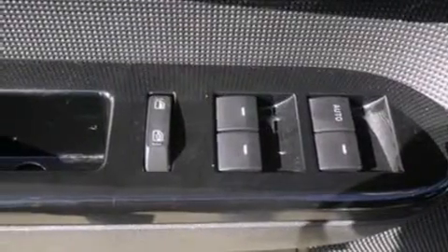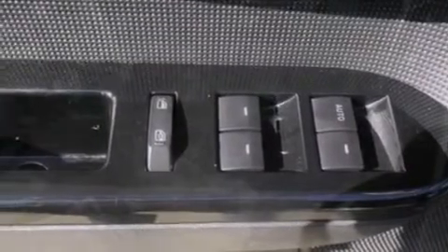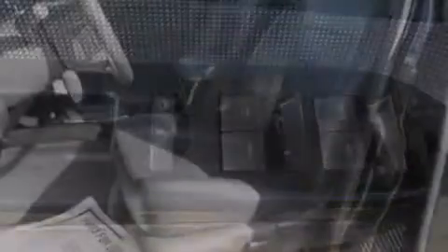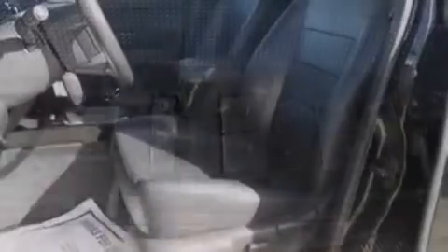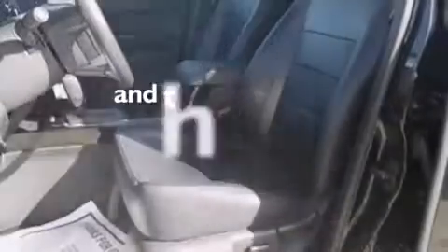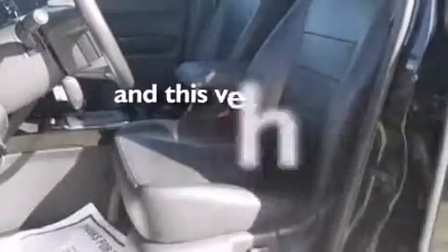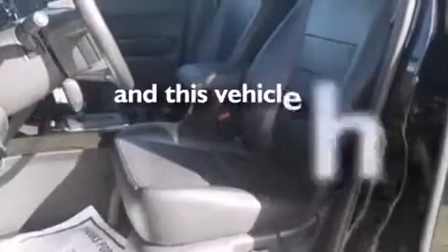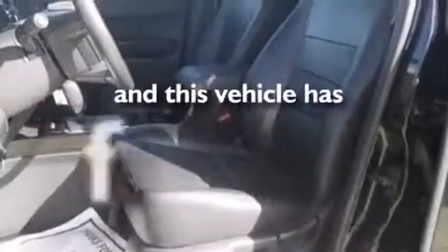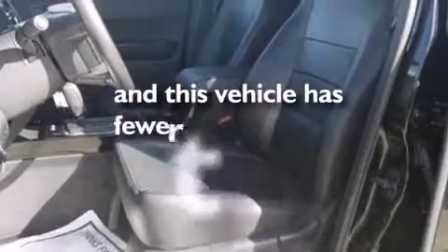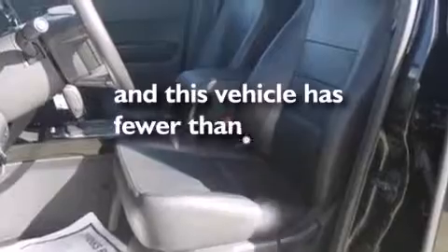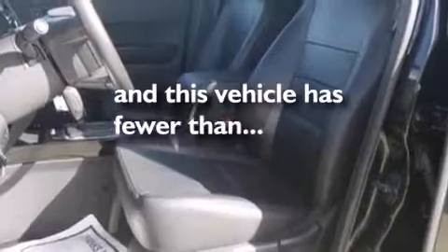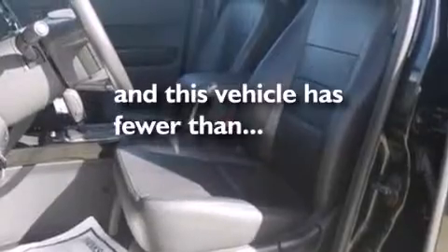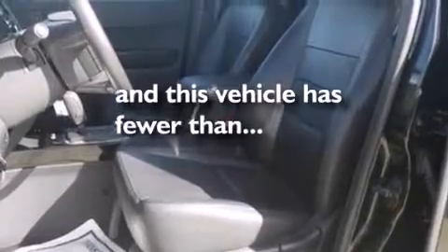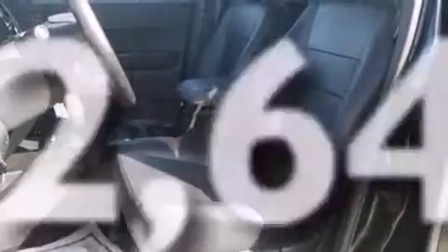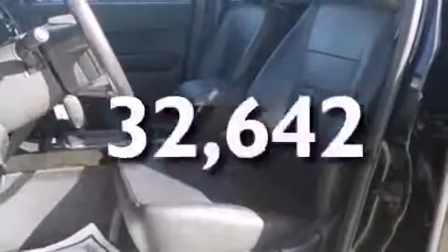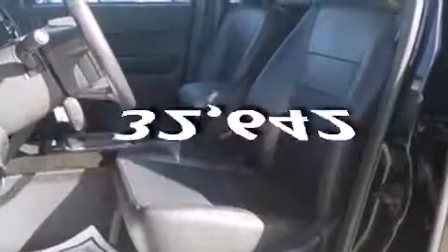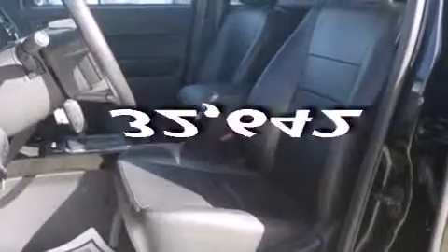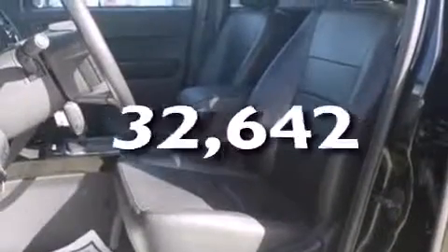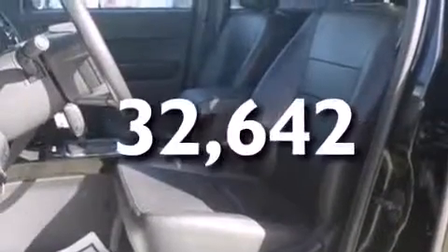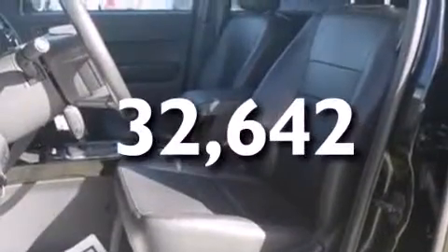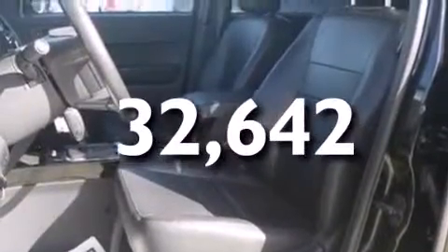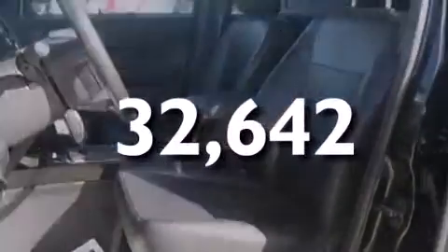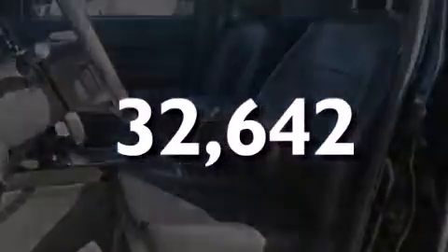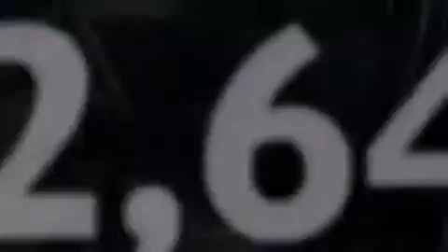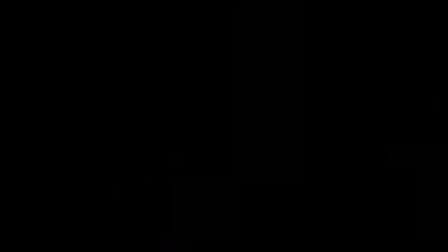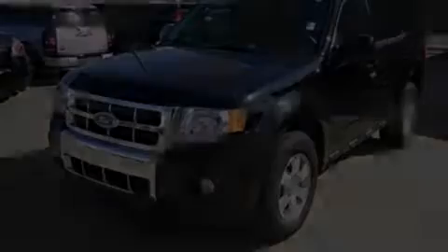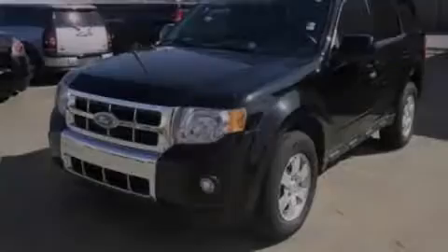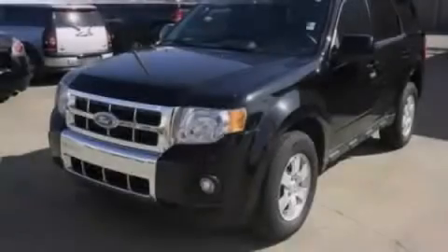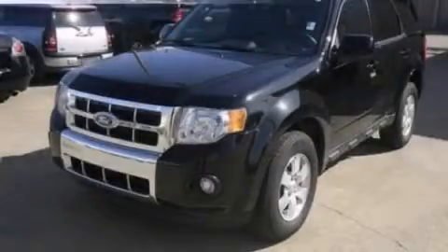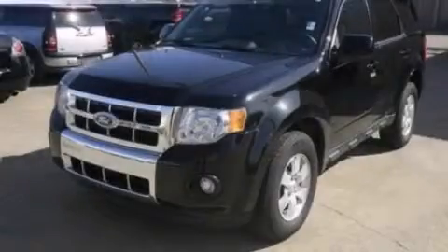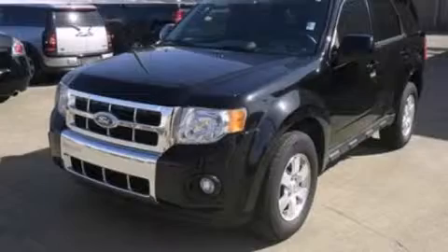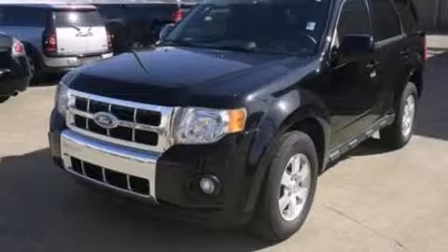And this vehicle has fewer than 33,000 miles on the odometer. Stop by today and test drive this automobile for yourself.